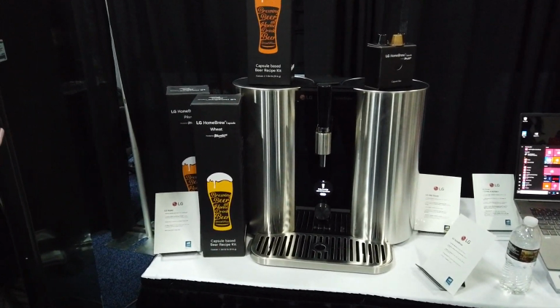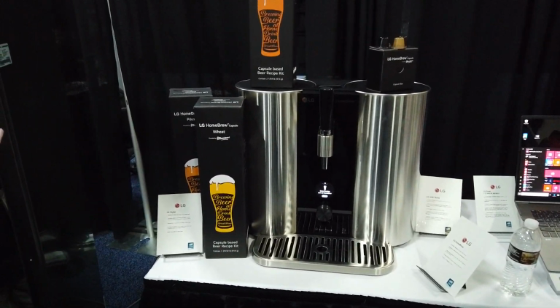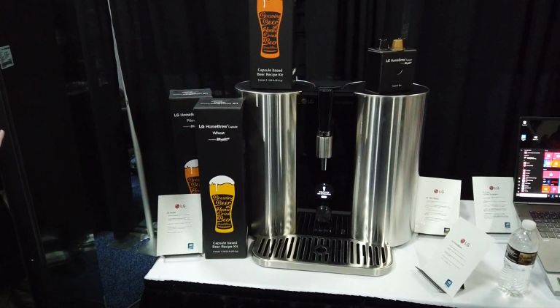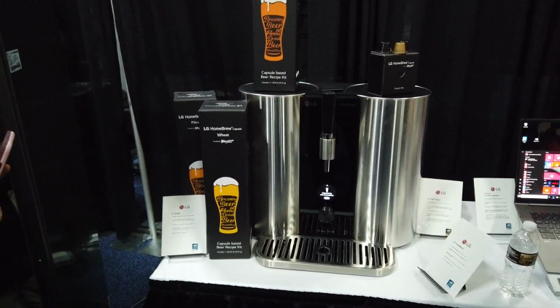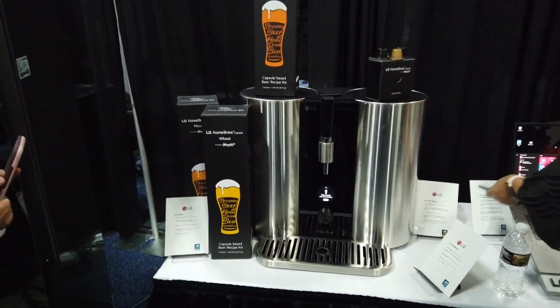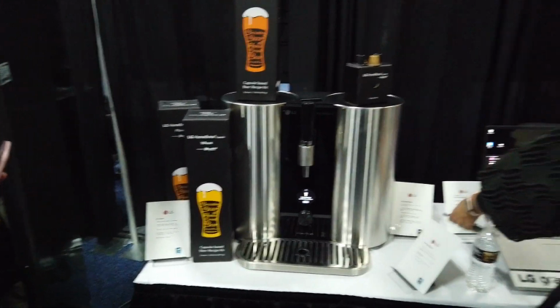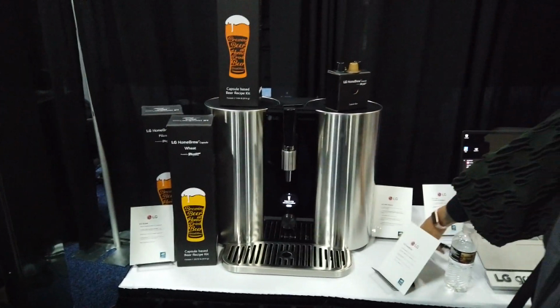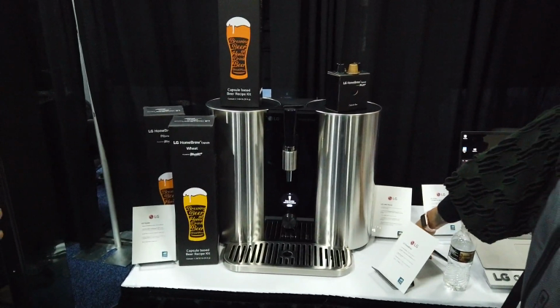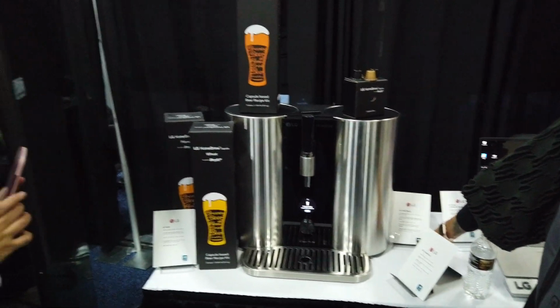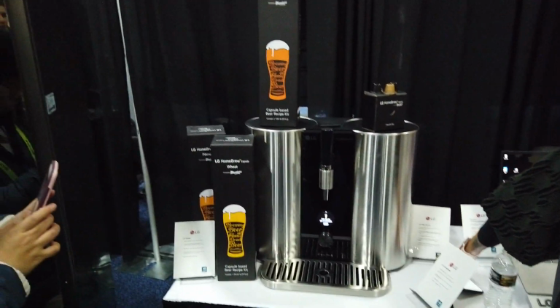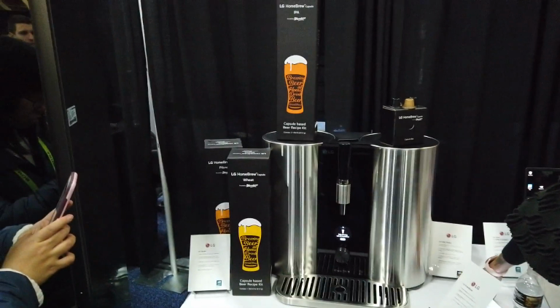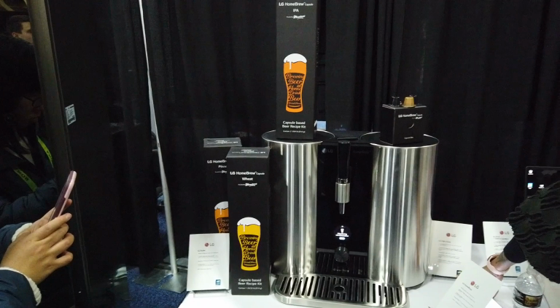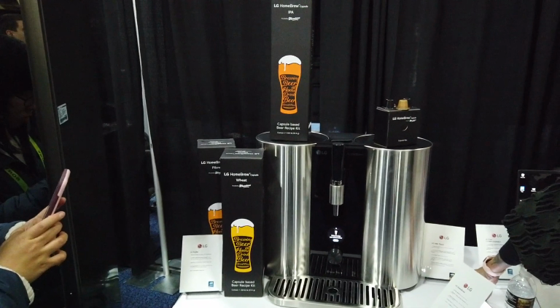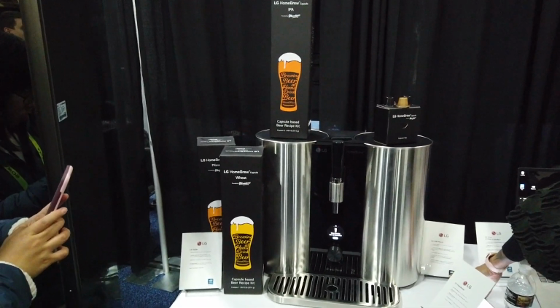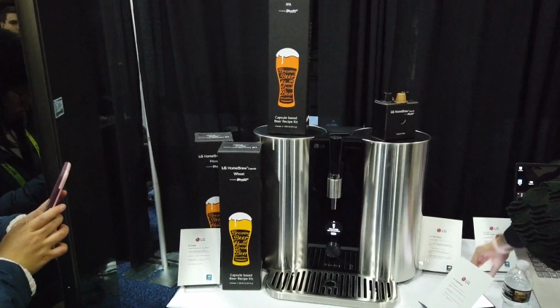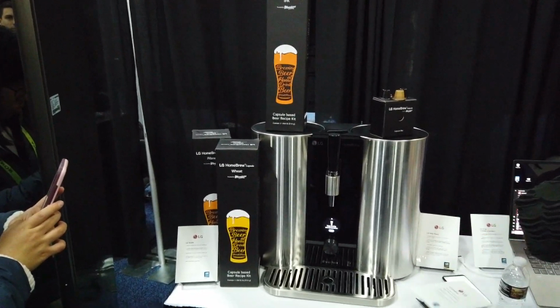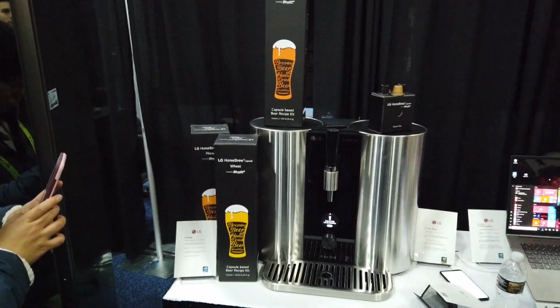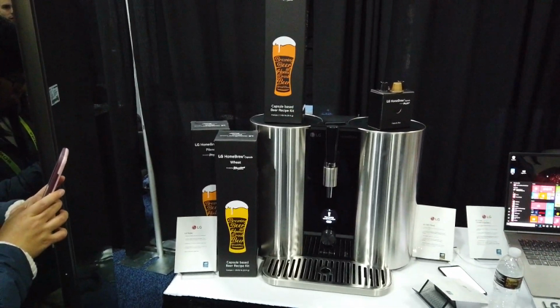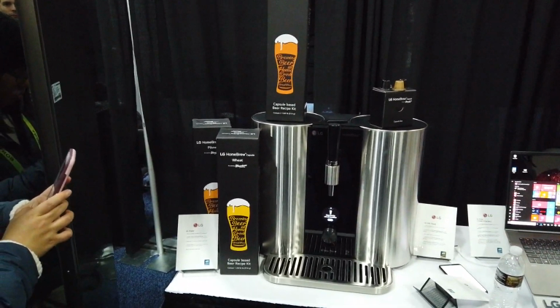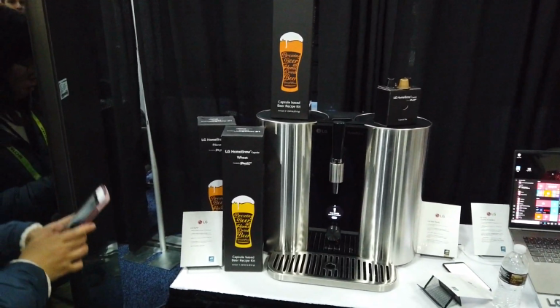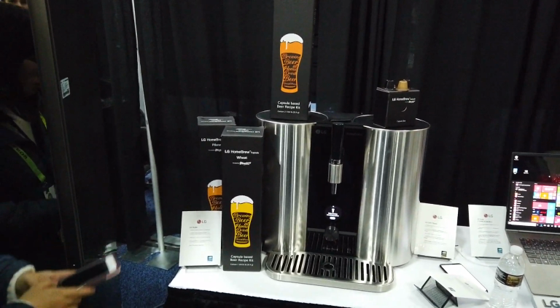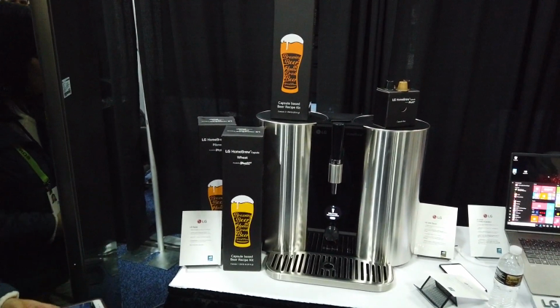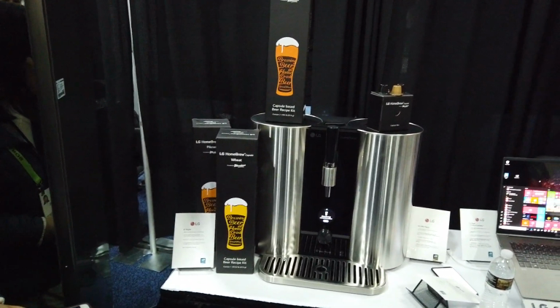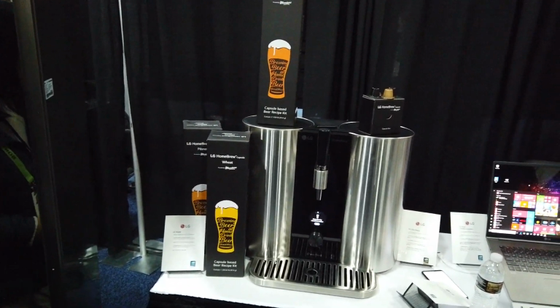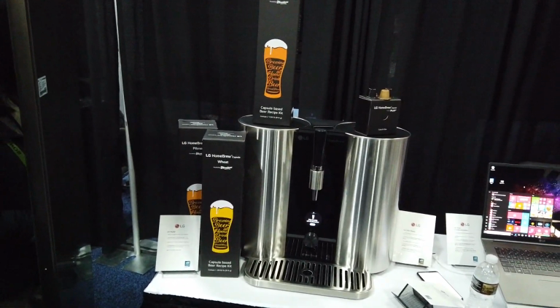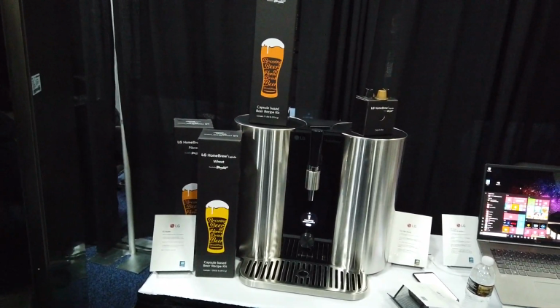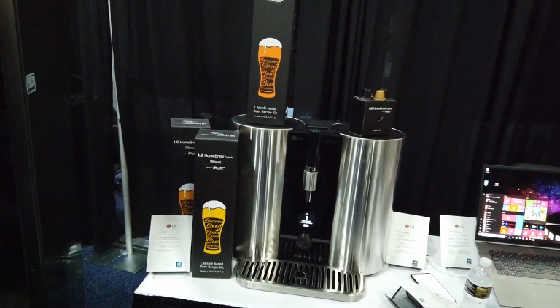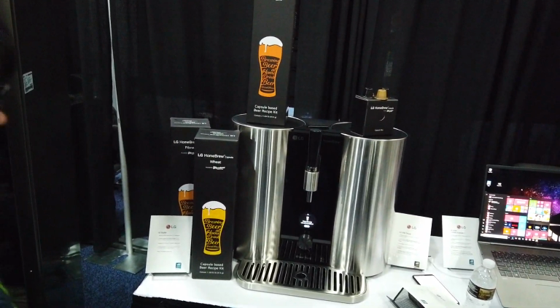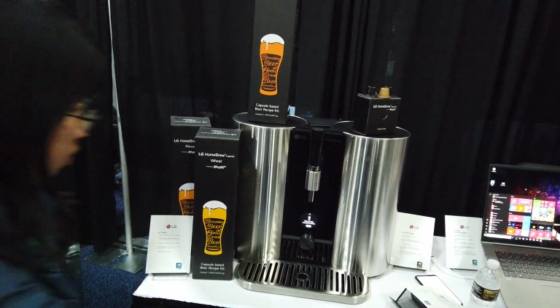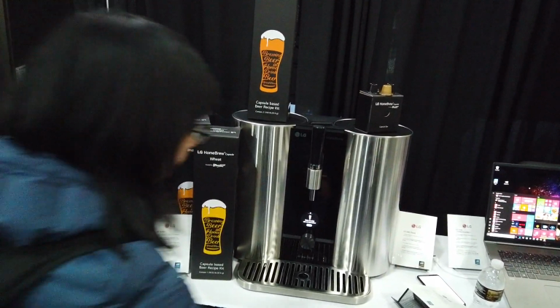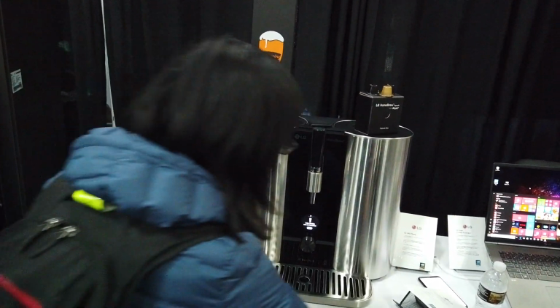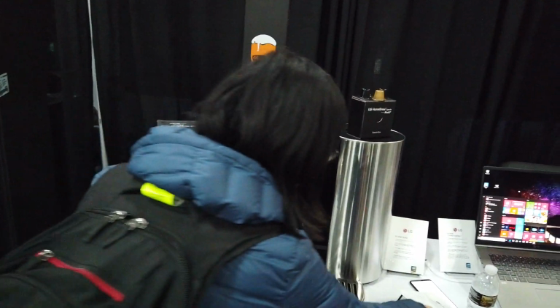This is the automatic beer maker. We've seen this before. It takes a couple of weeks for it to make it, but it's definitely great.